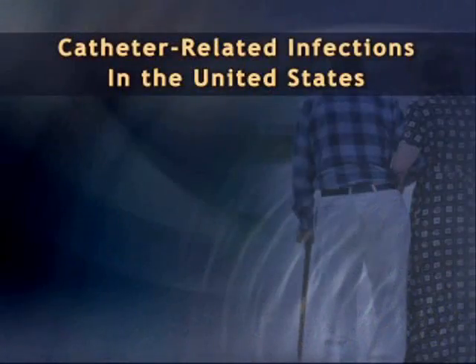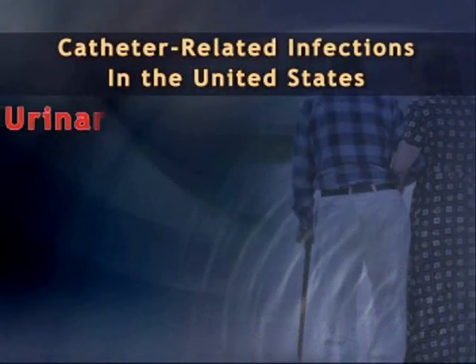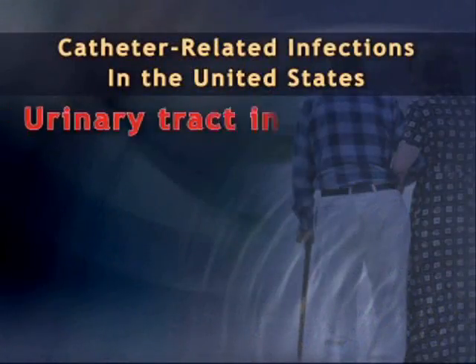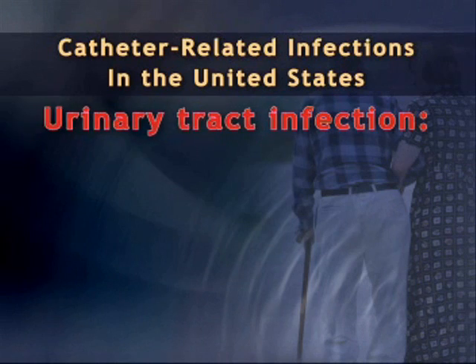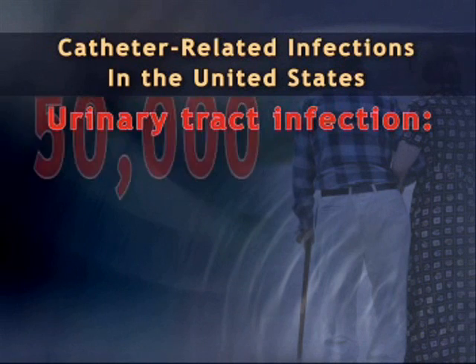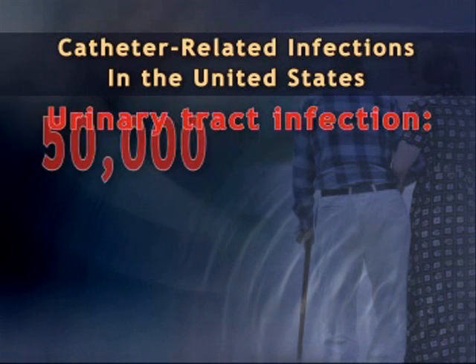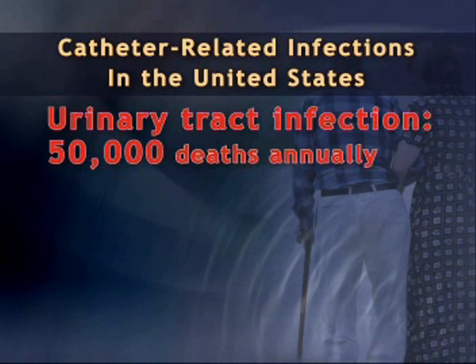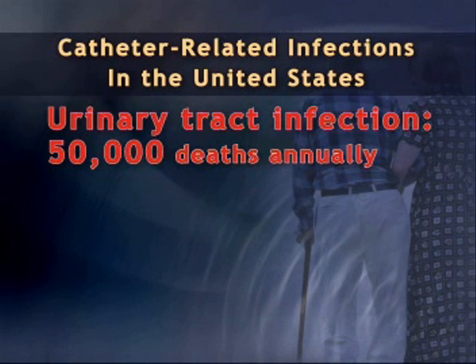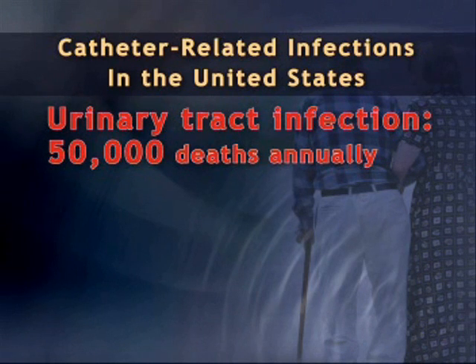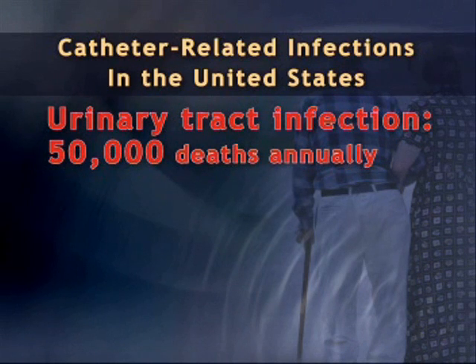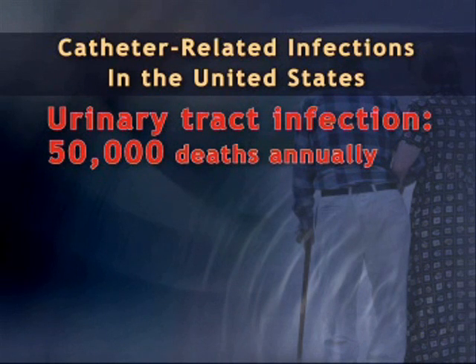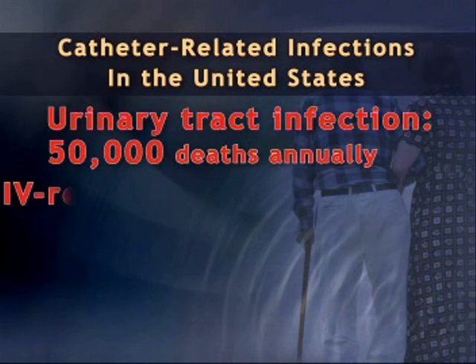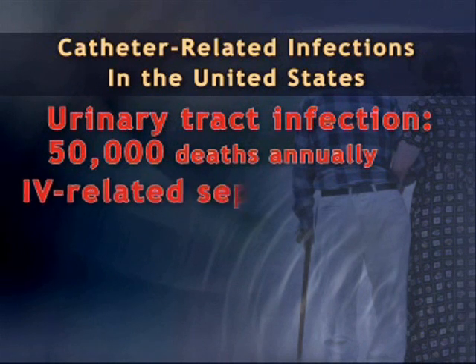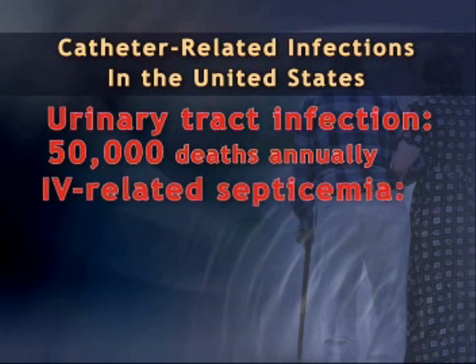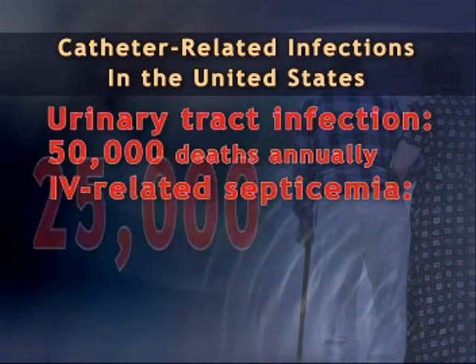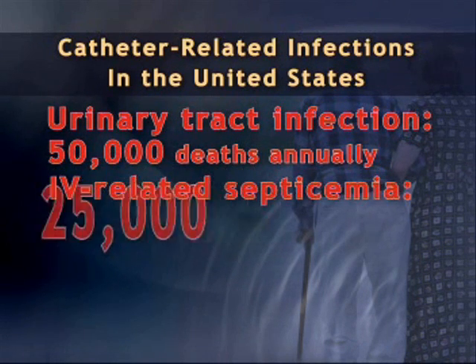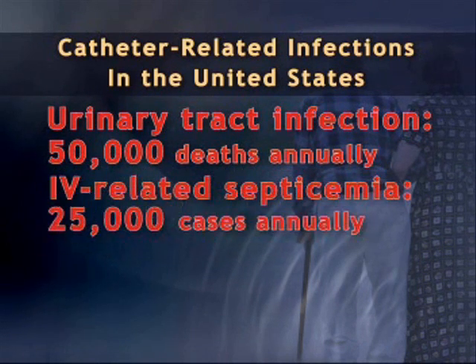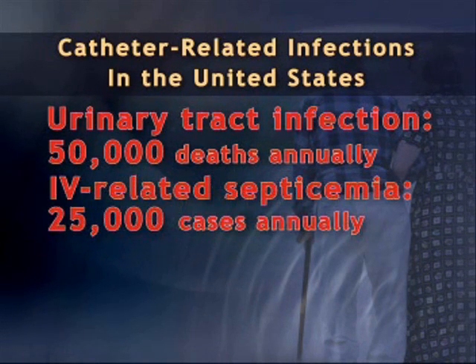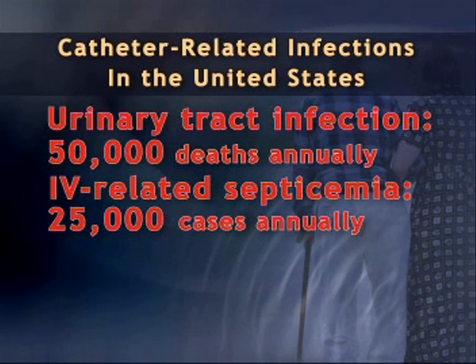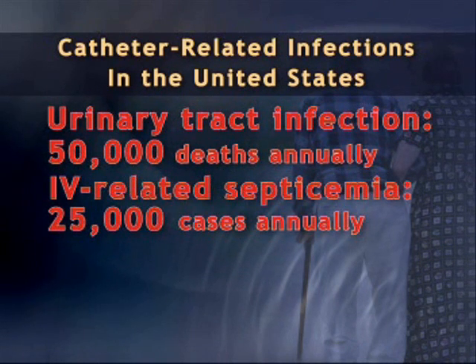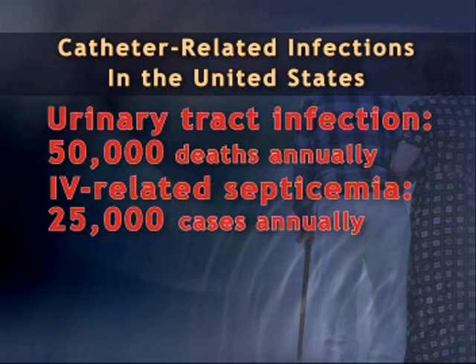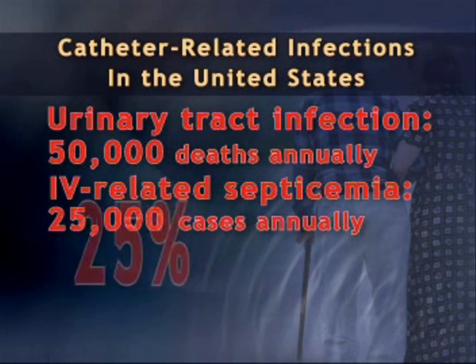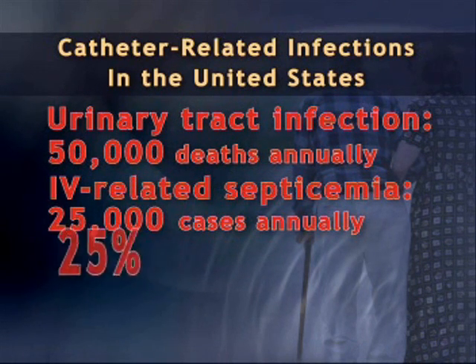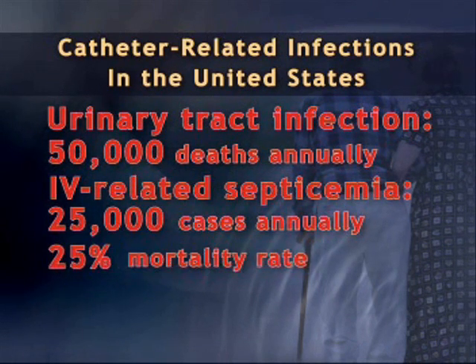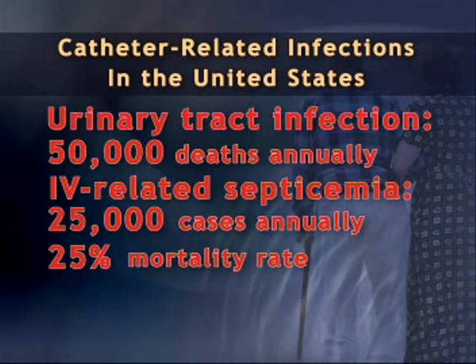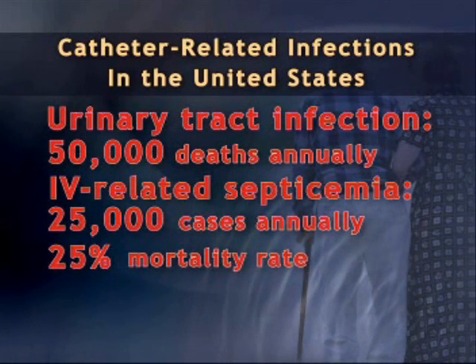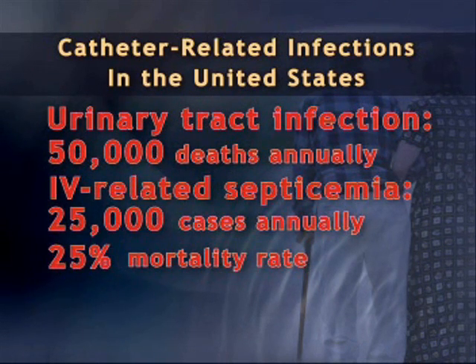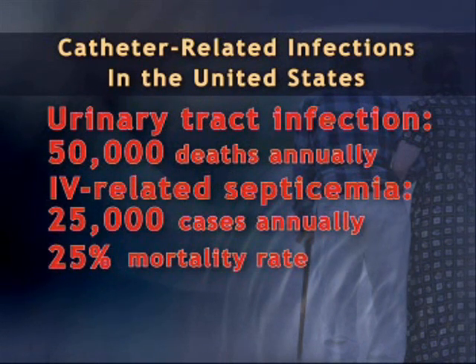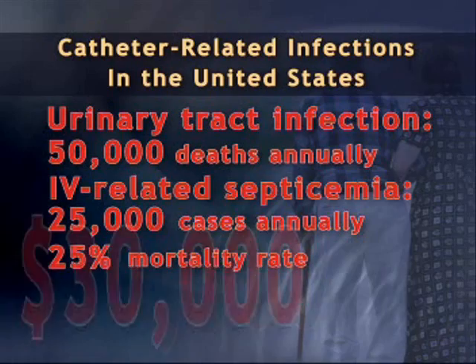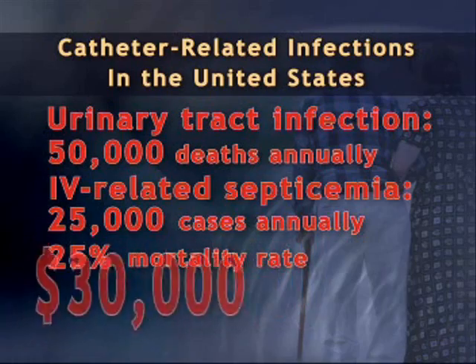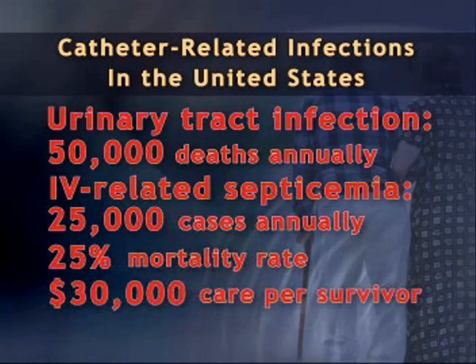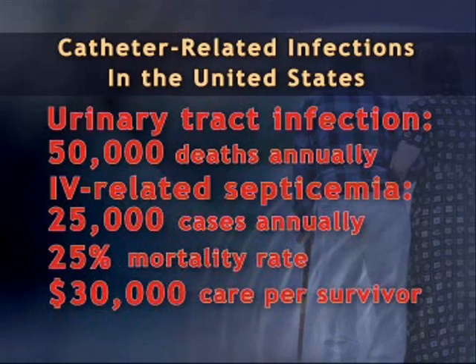The result is often life-threatening infection, costly medical treatment, and in many cases, death.